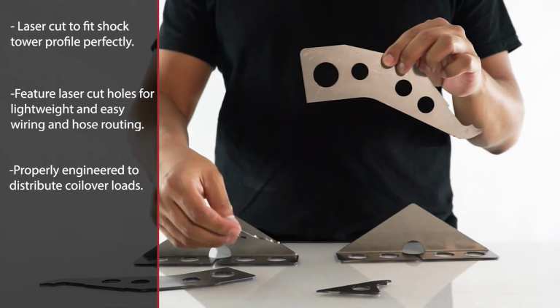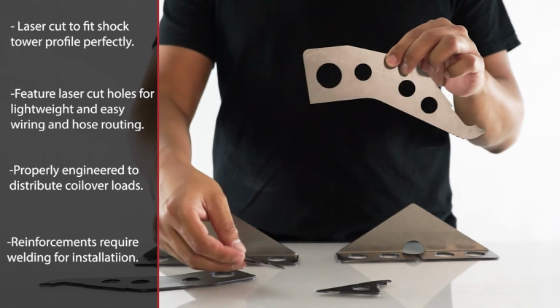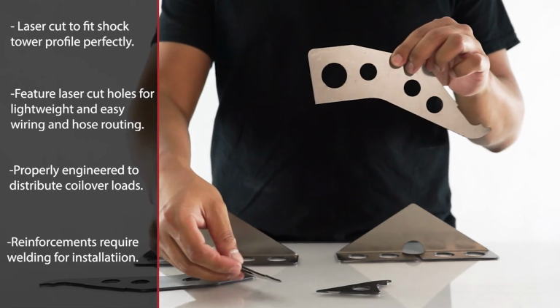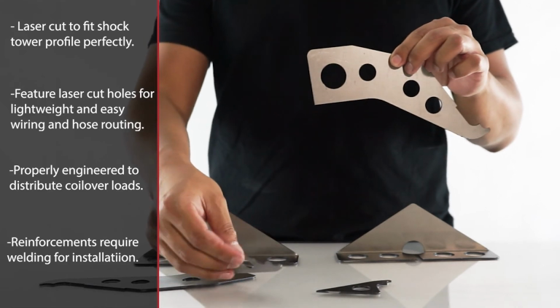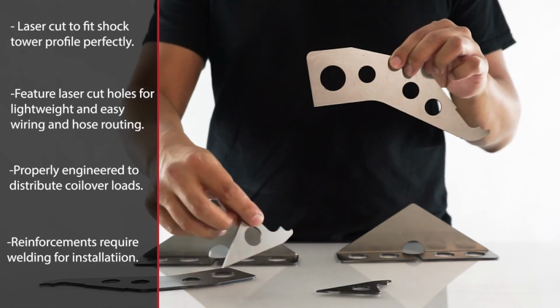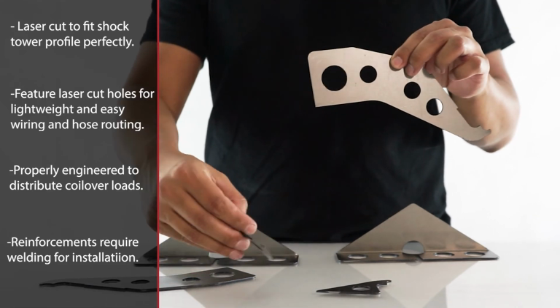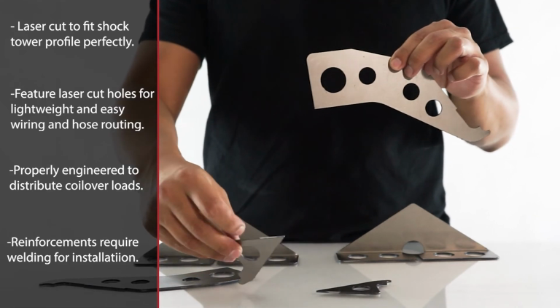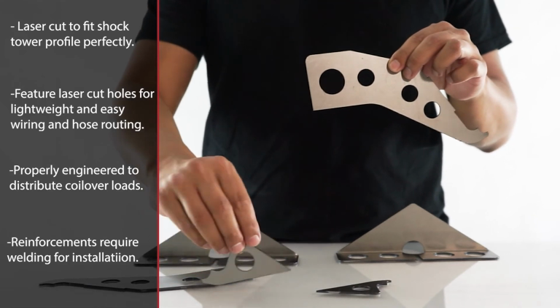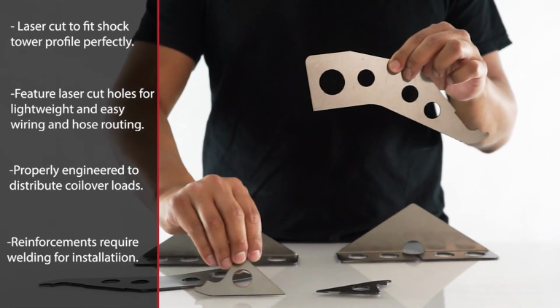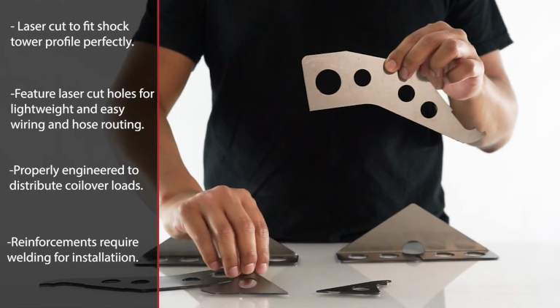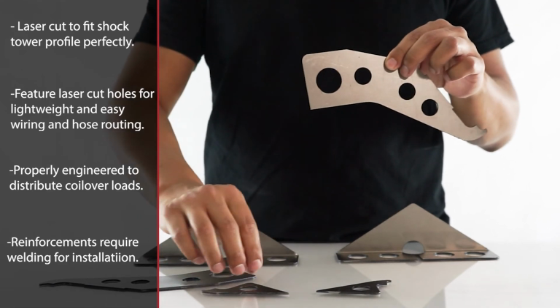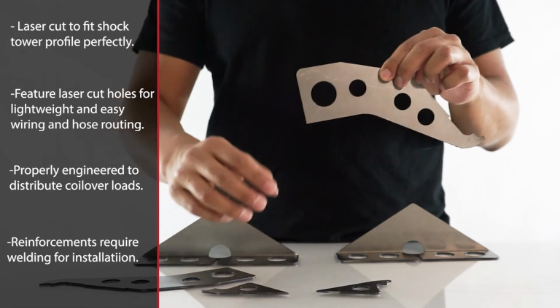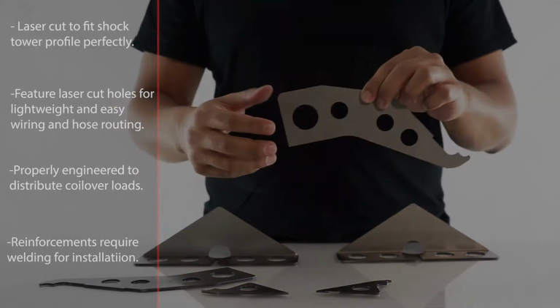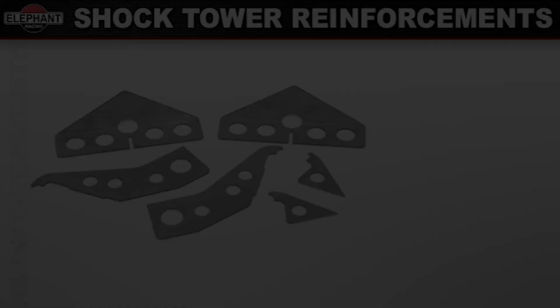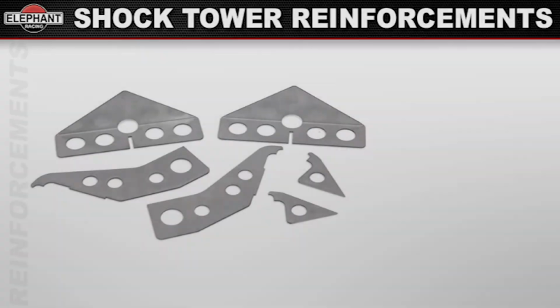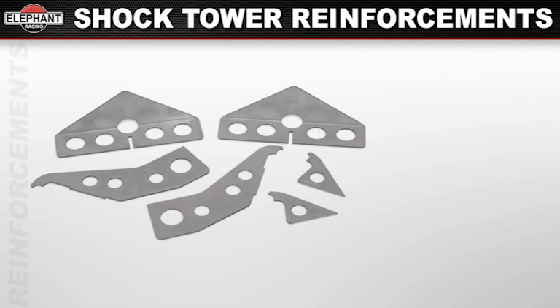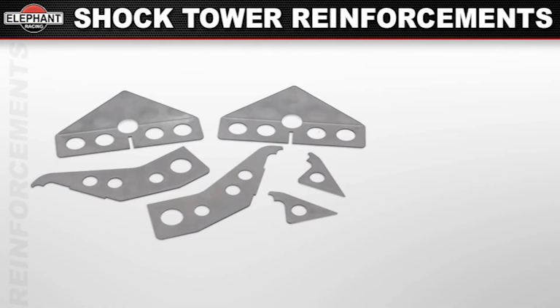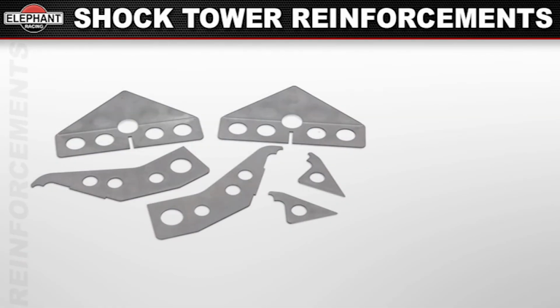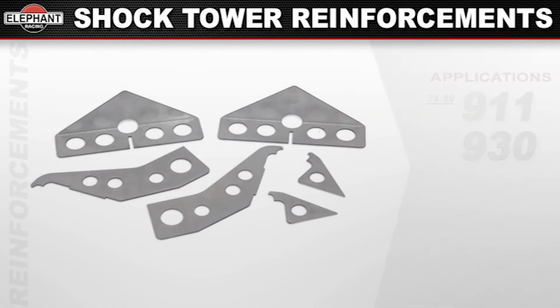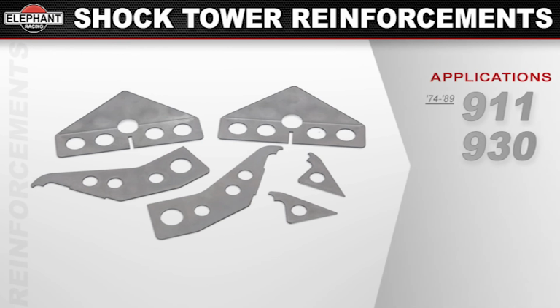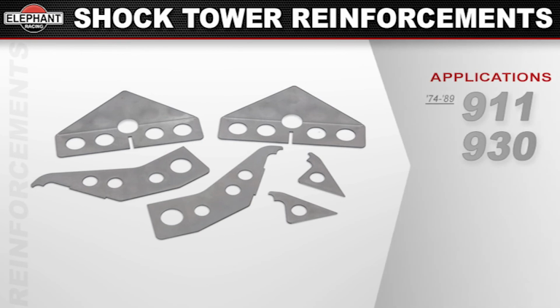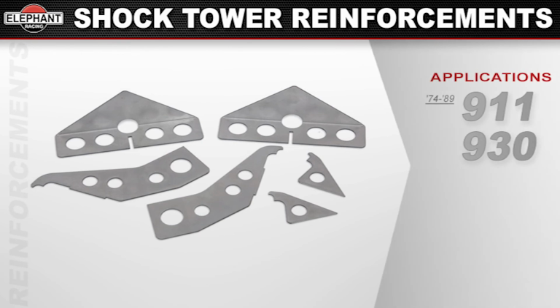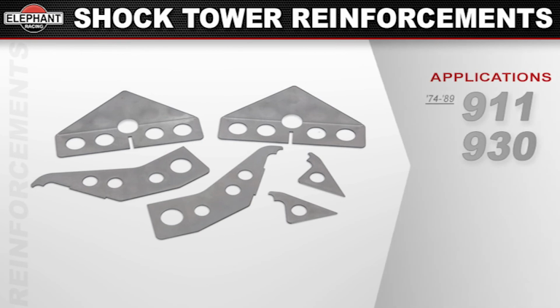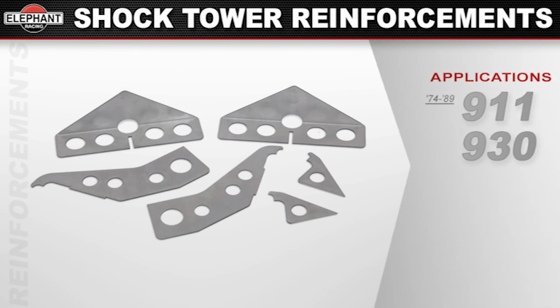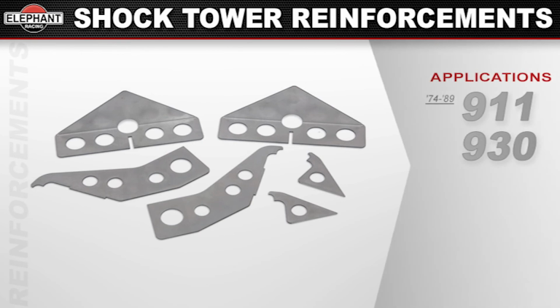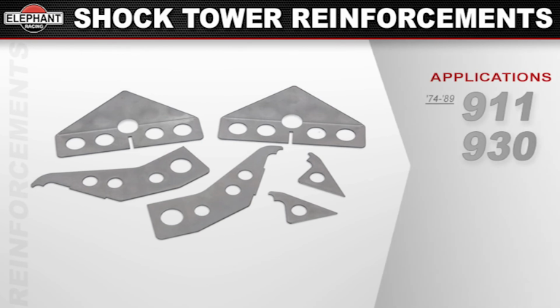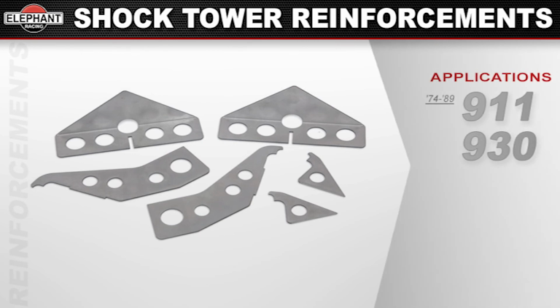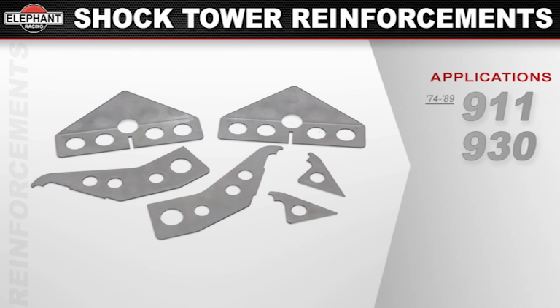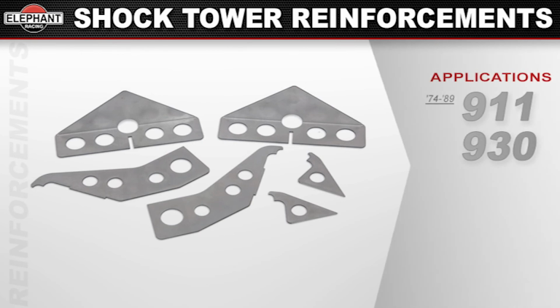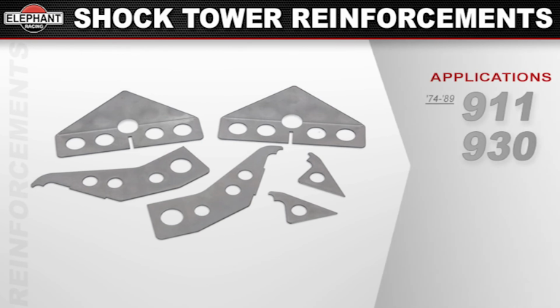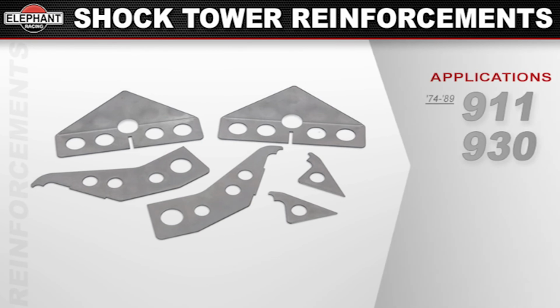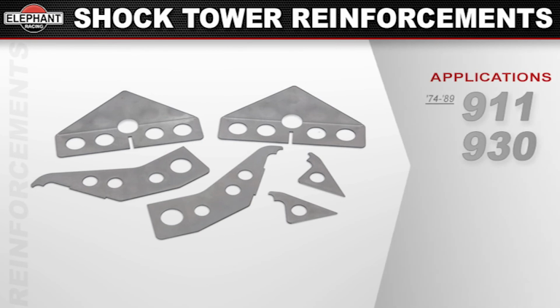The reinforcements will require welding for installation. Available for 1974–1989 Porsche 911 and 930s.